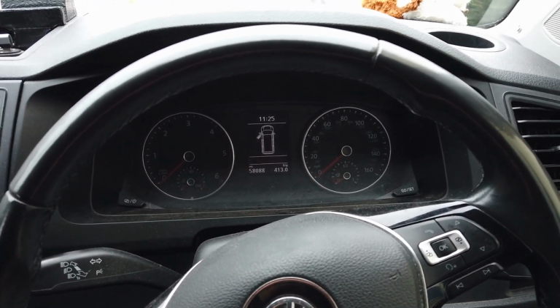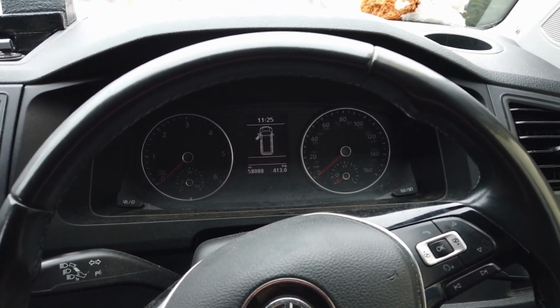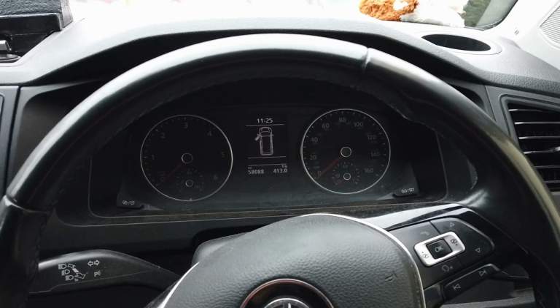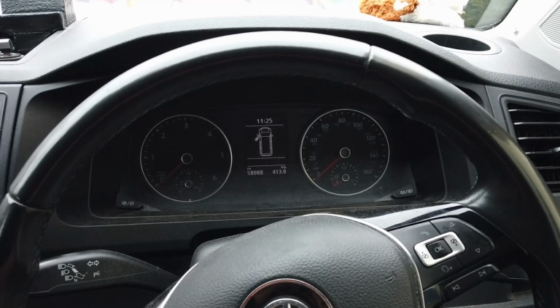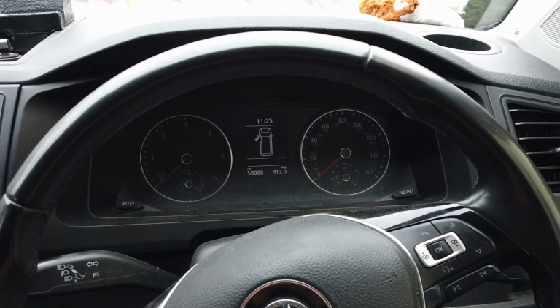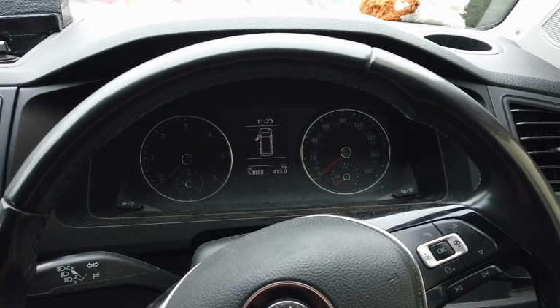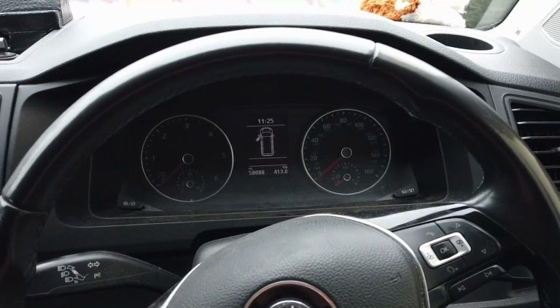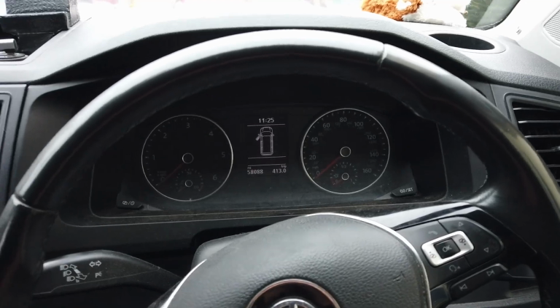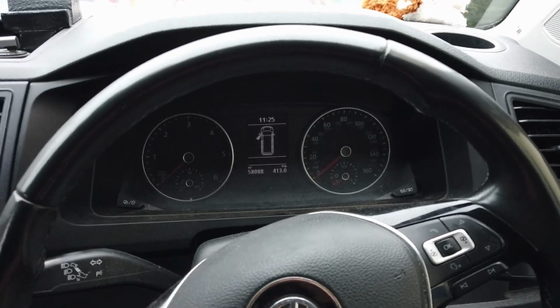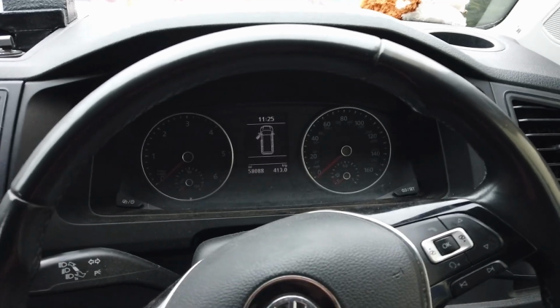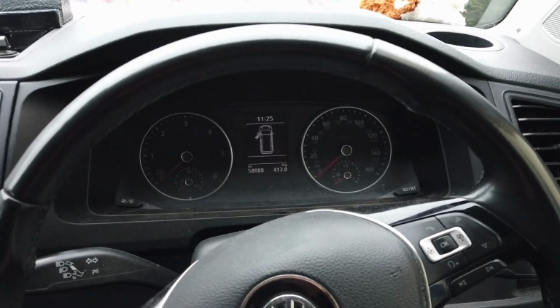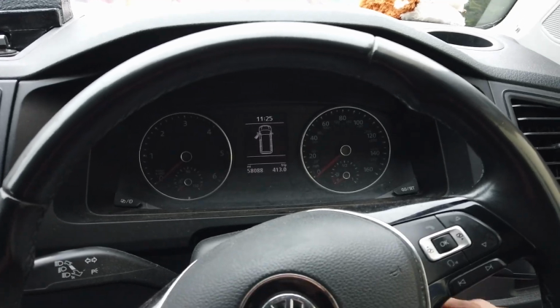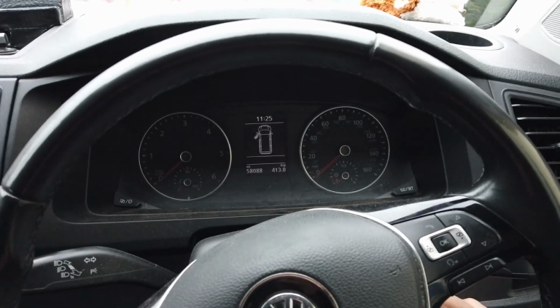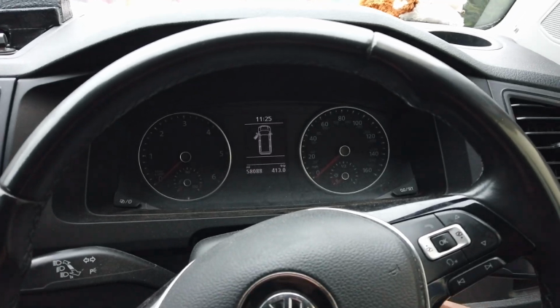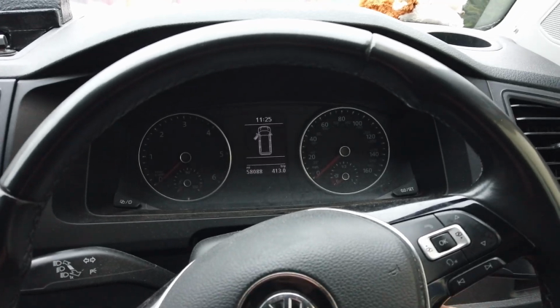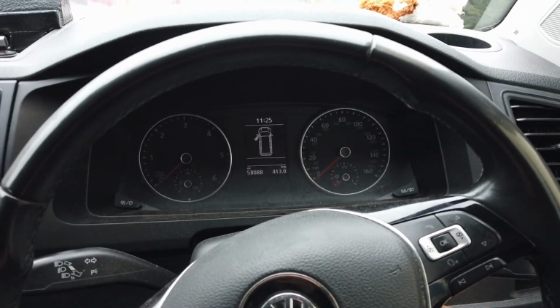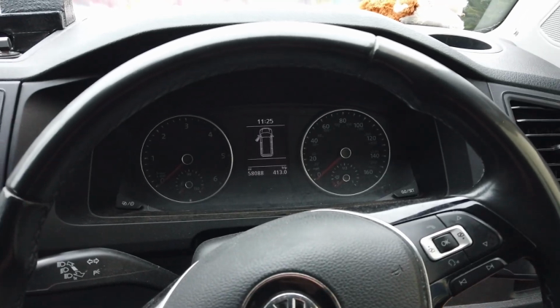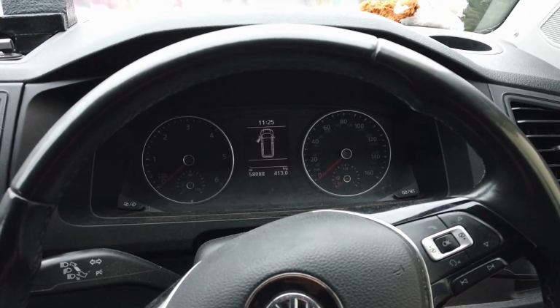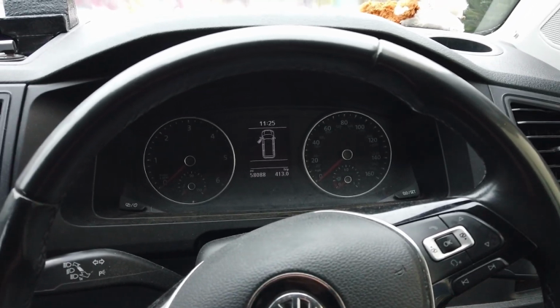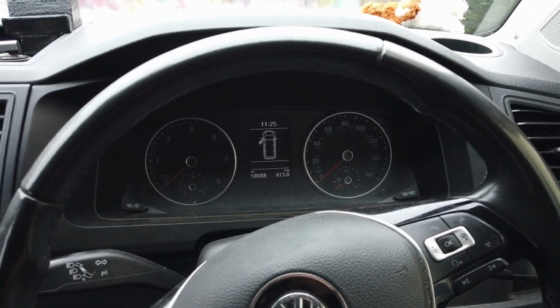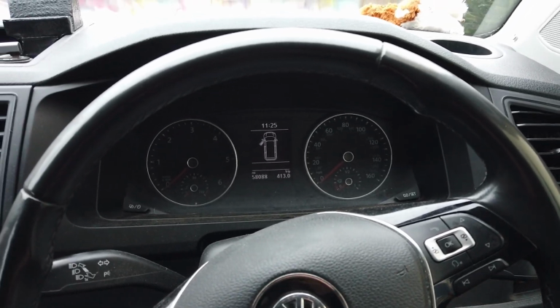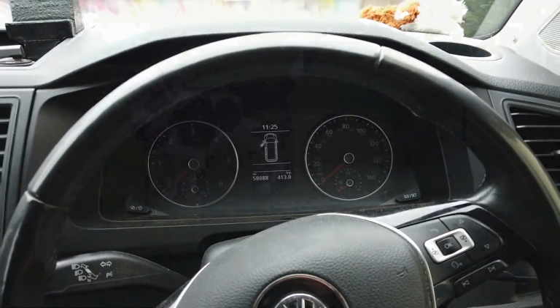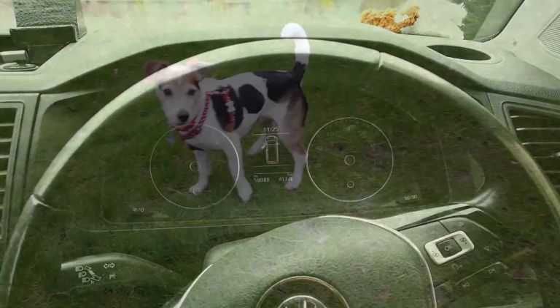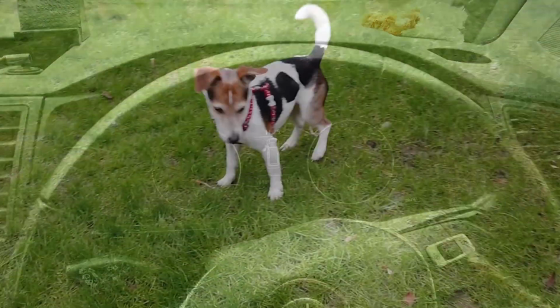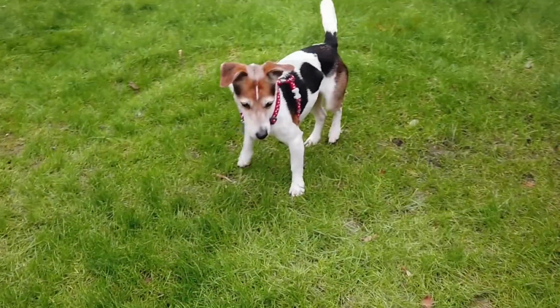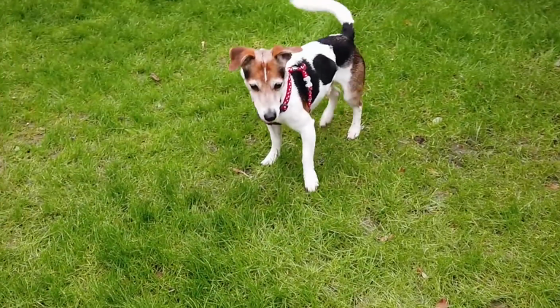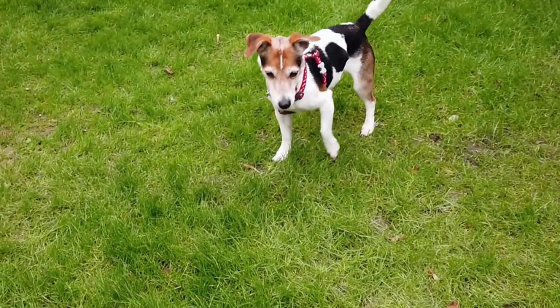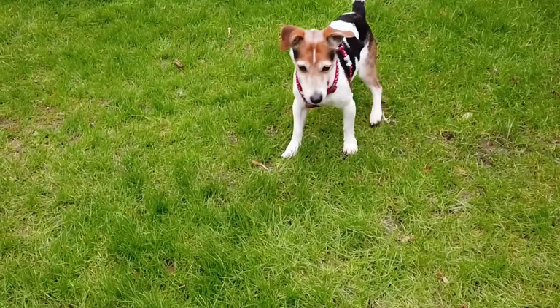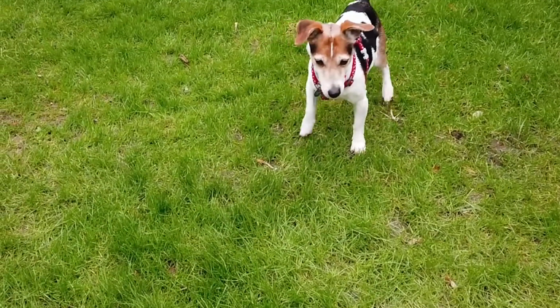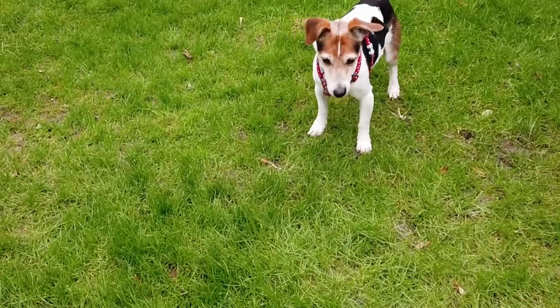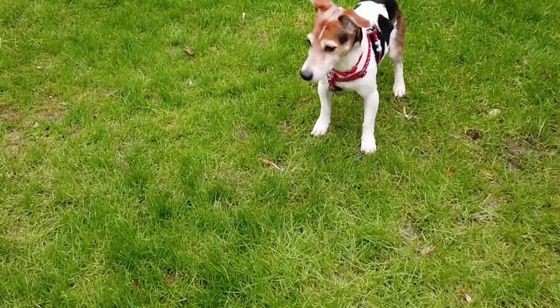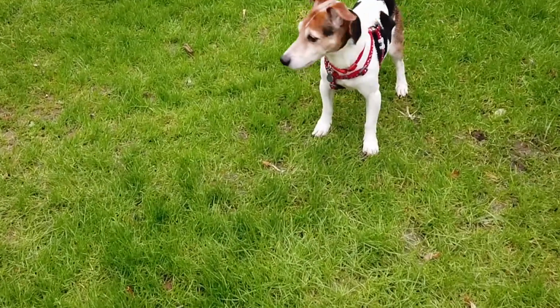So yeah, you can sort of tell that the battery voltage is a little bit low.